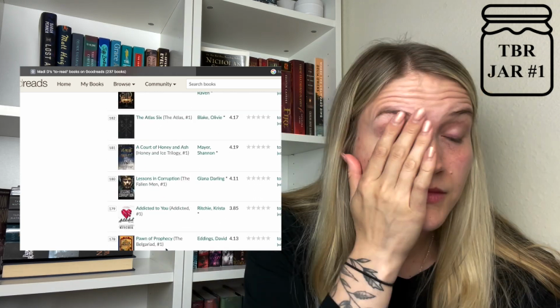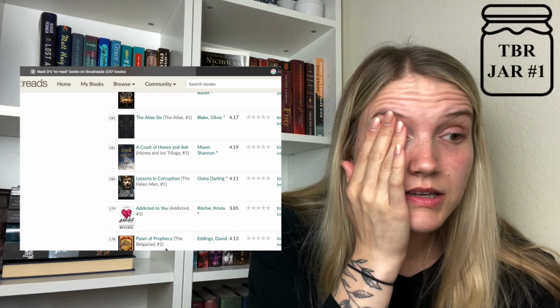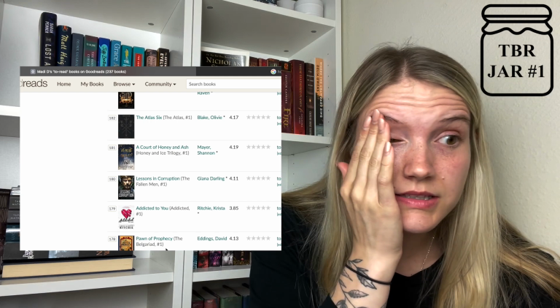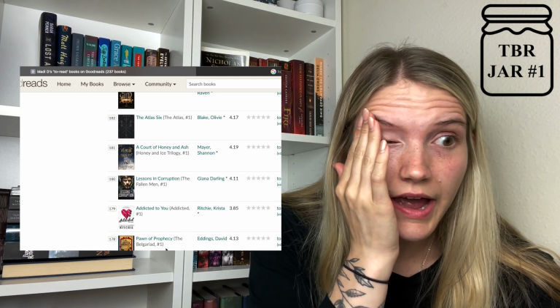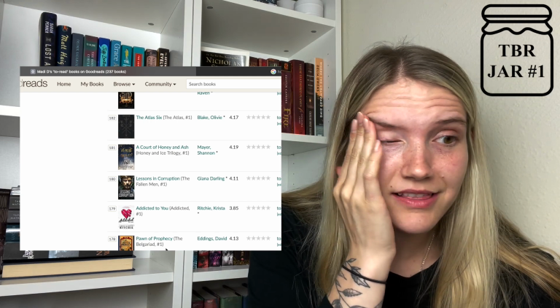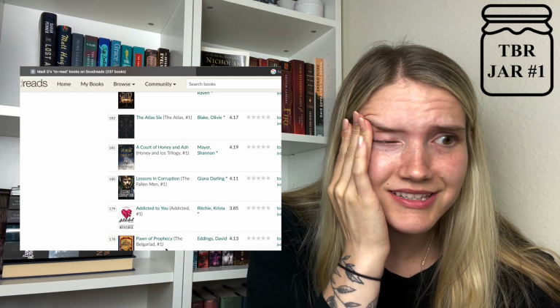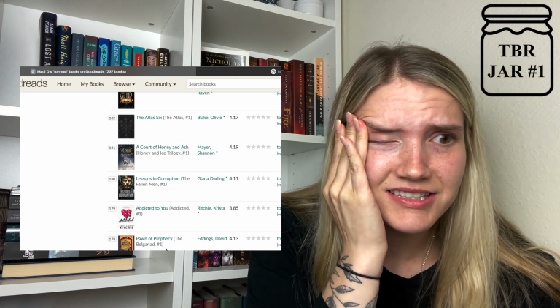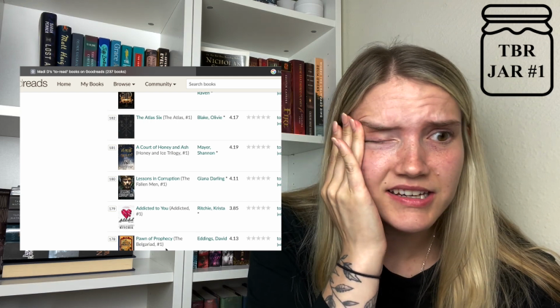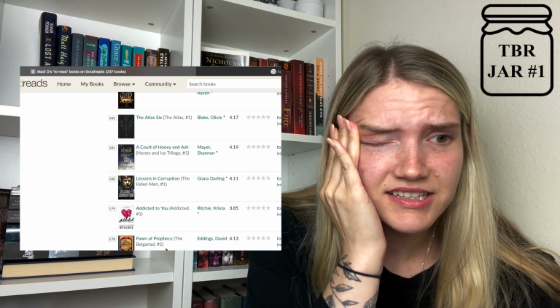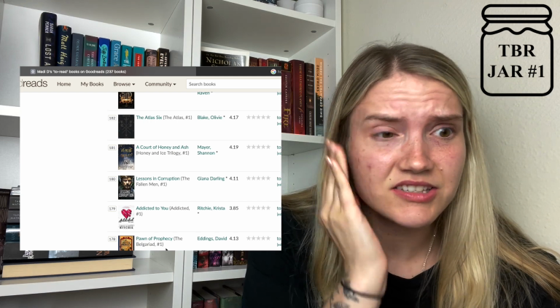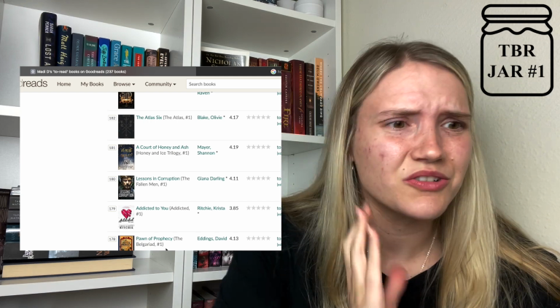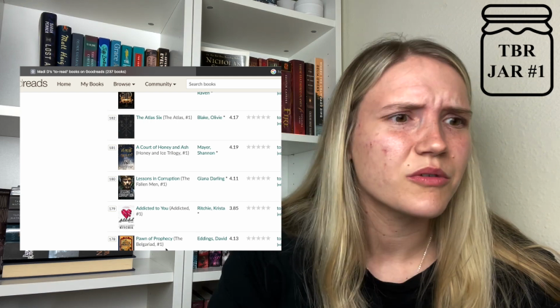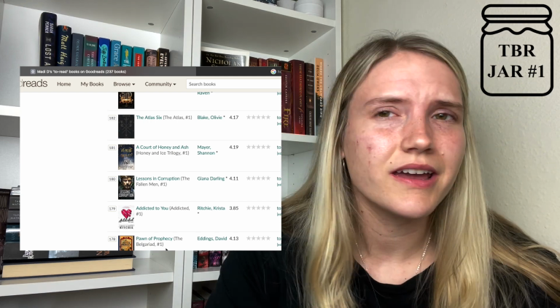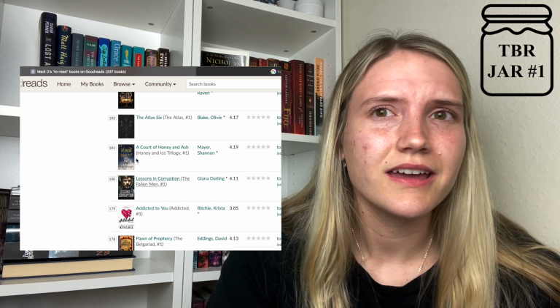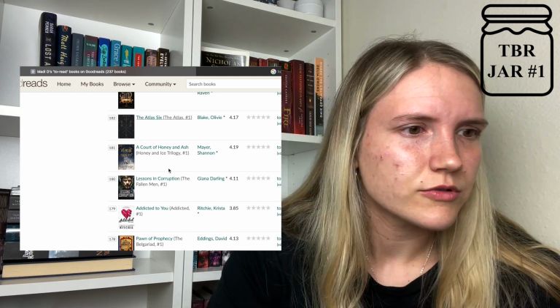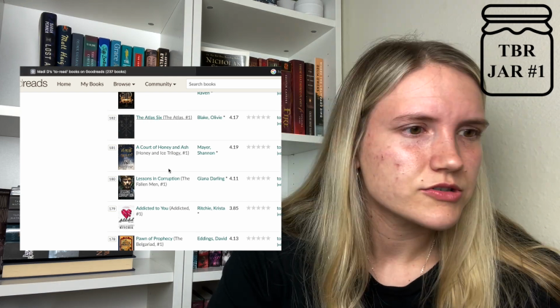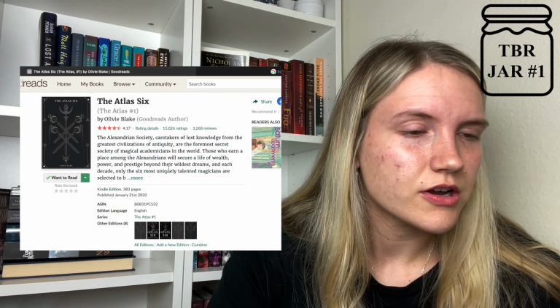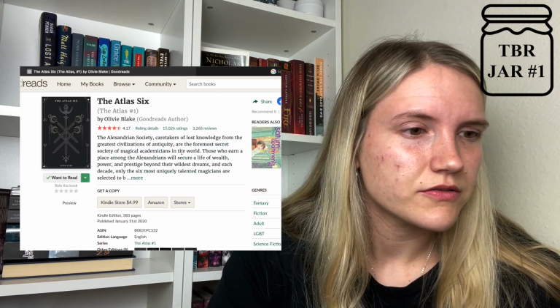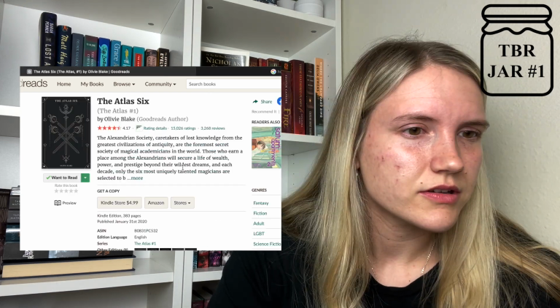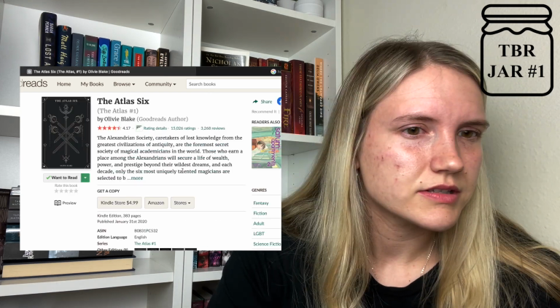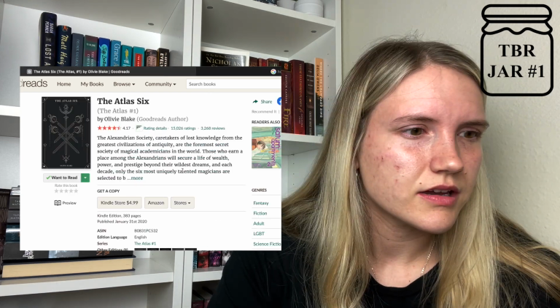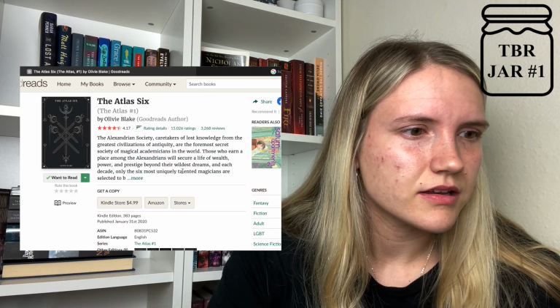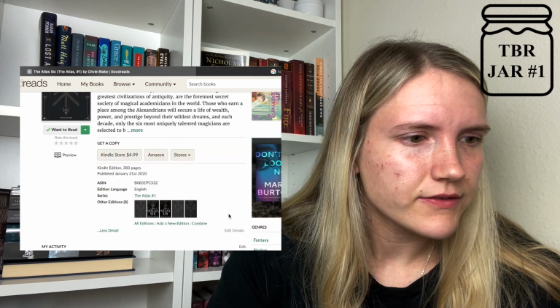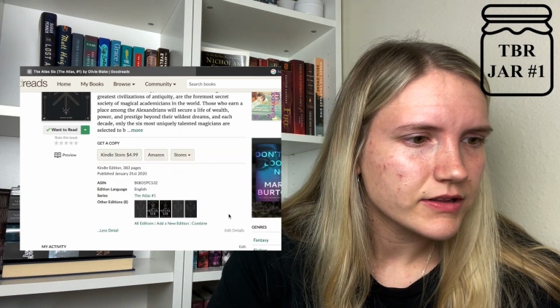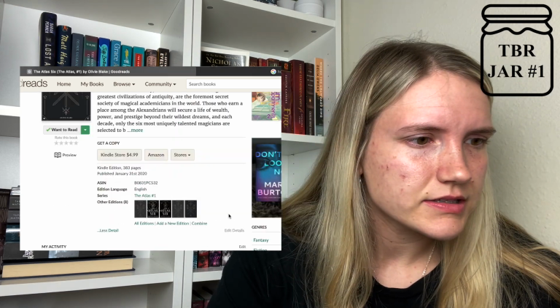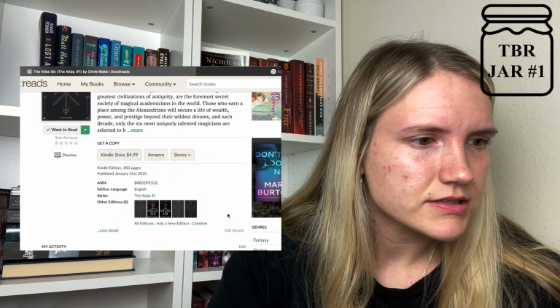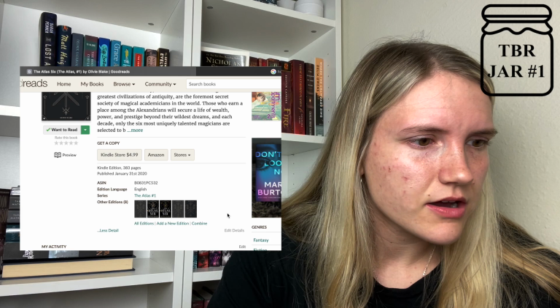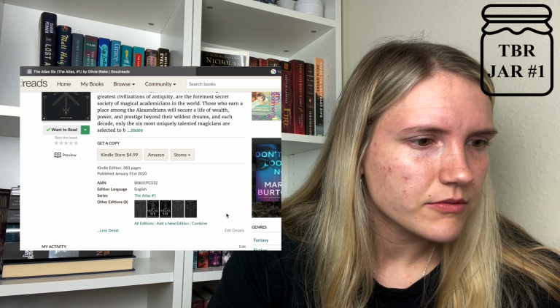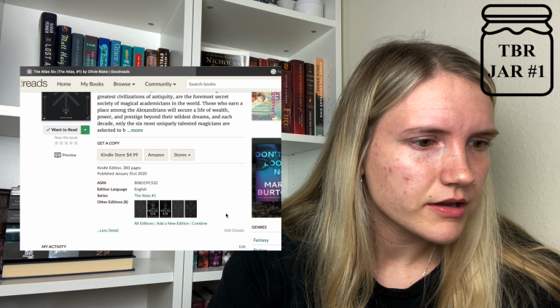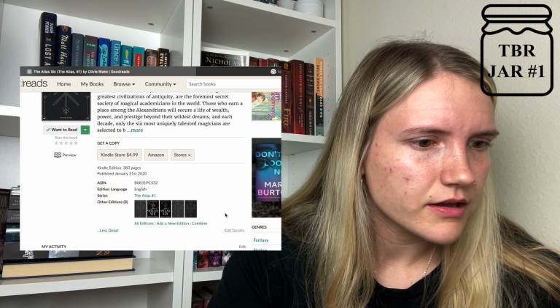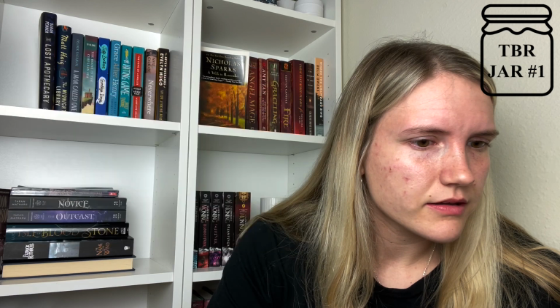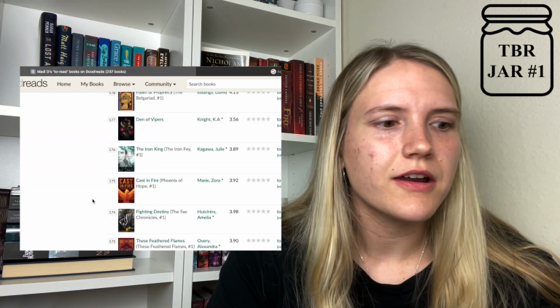Is The Atlas 6 considered YA? What genre is that? I feel like it's not YA.